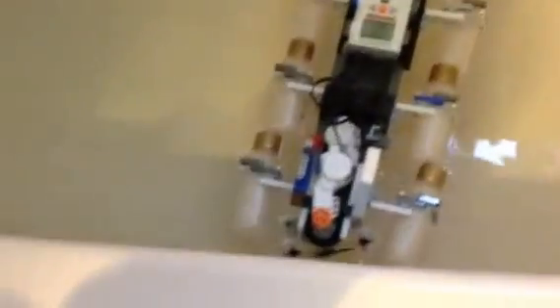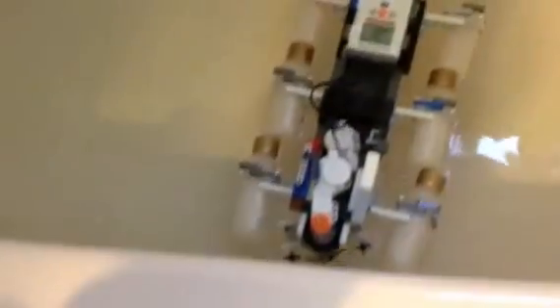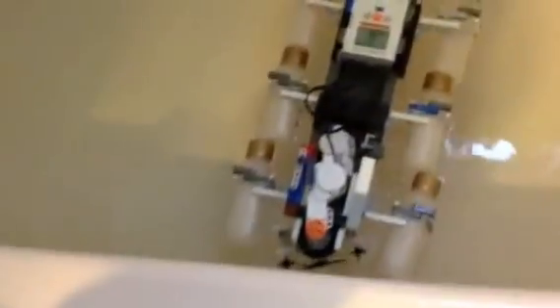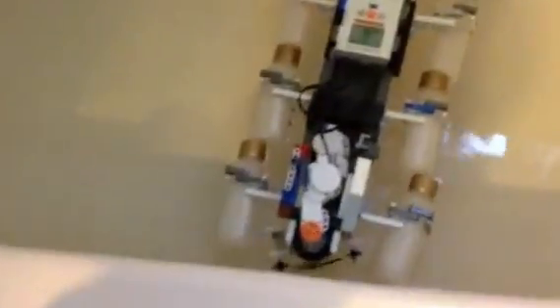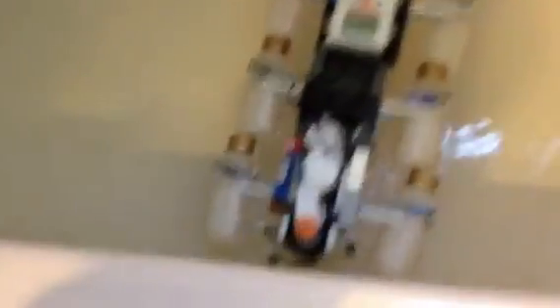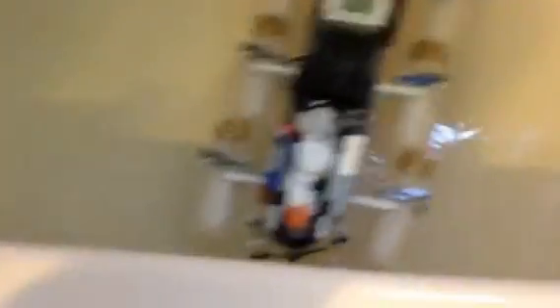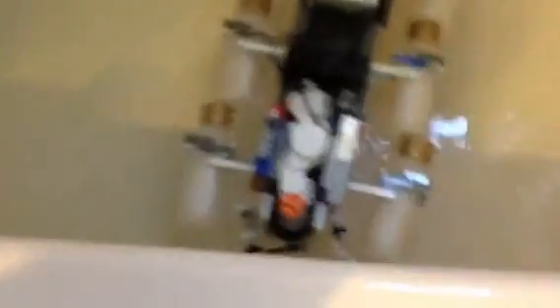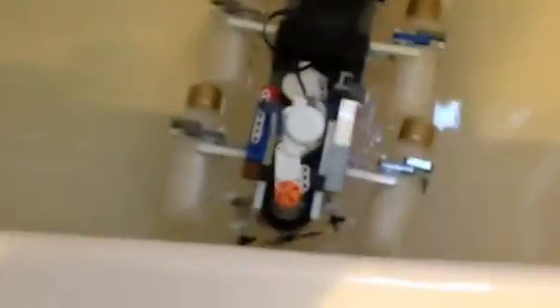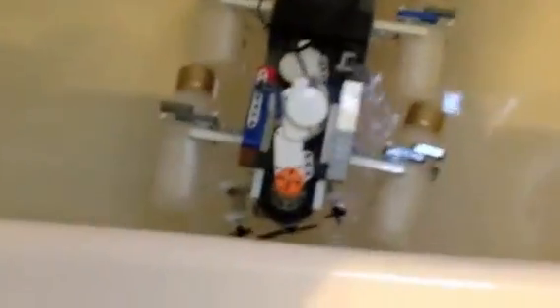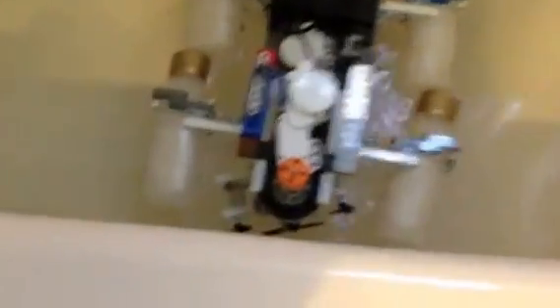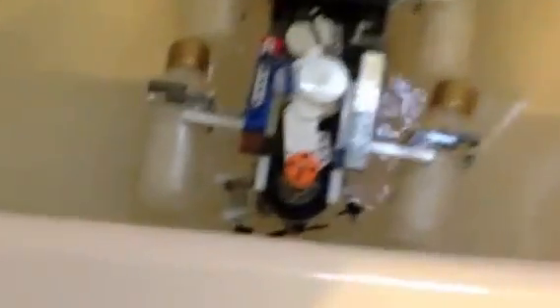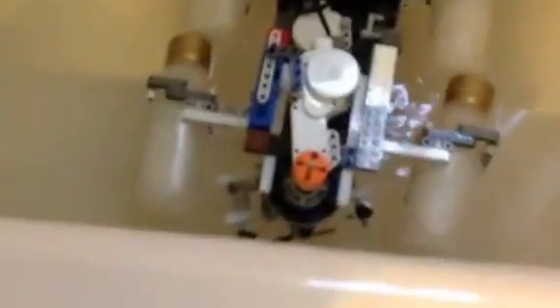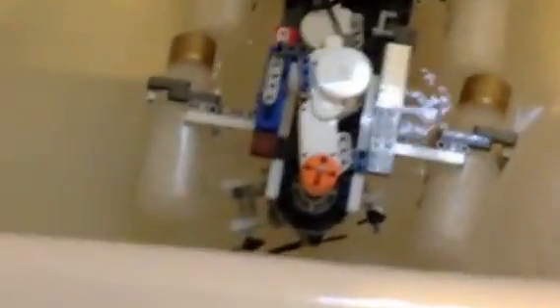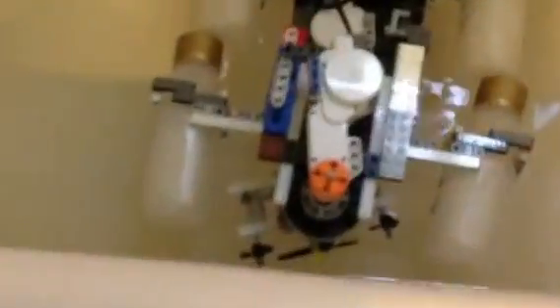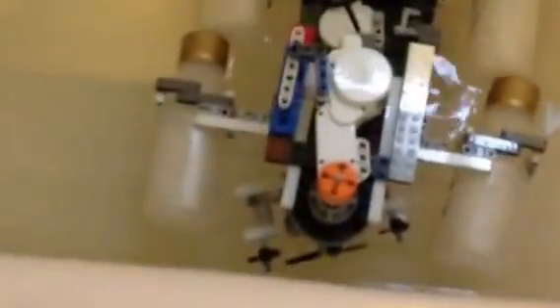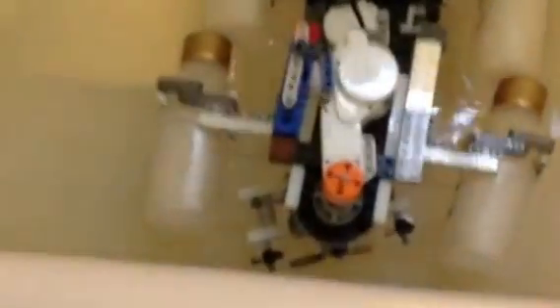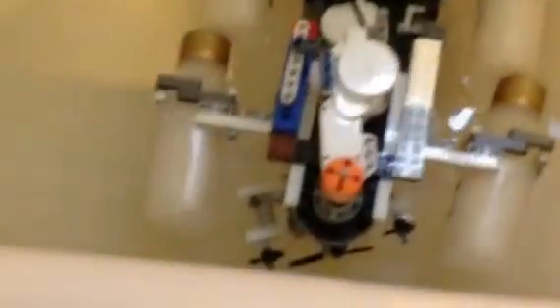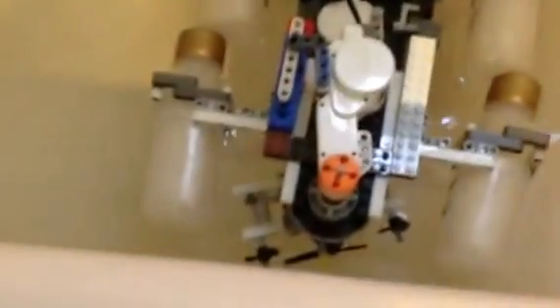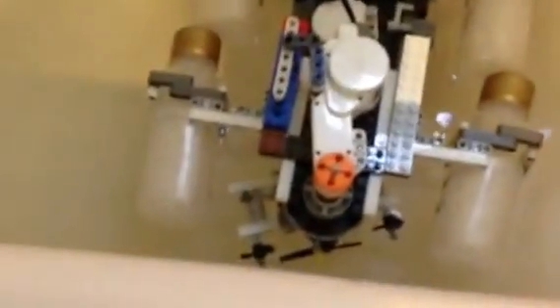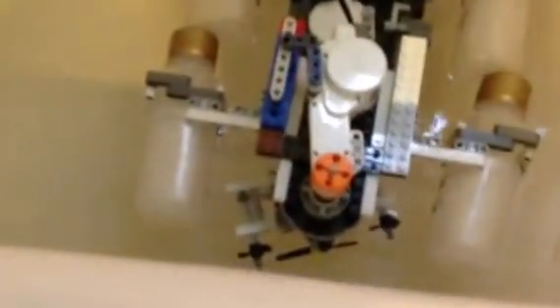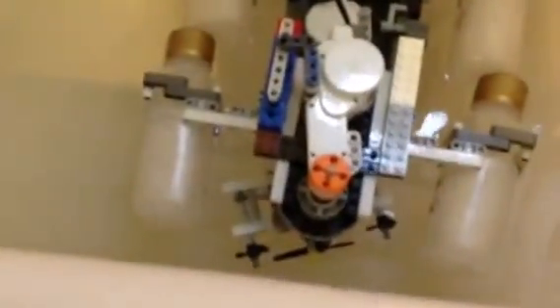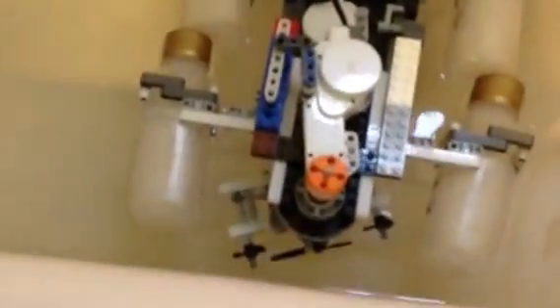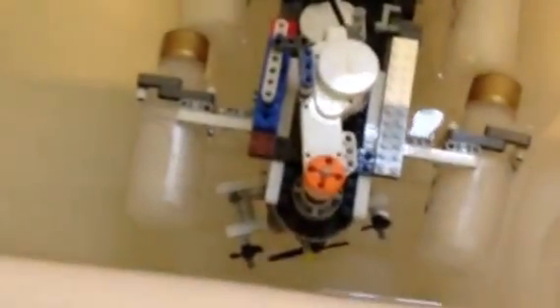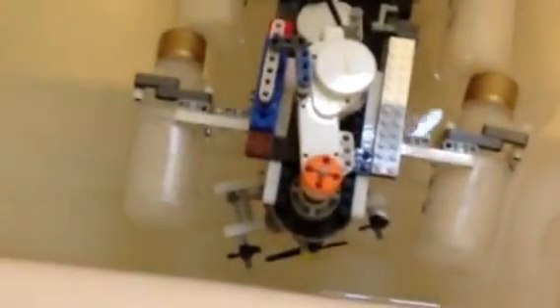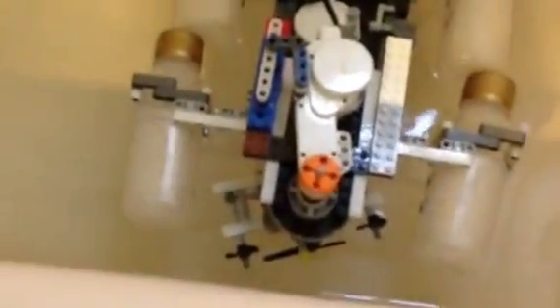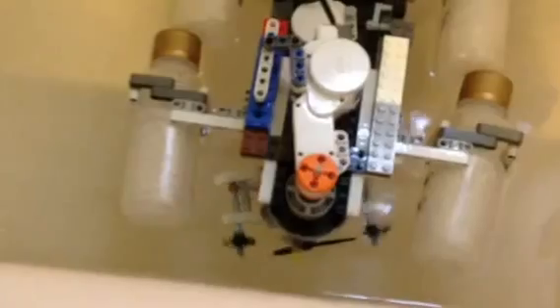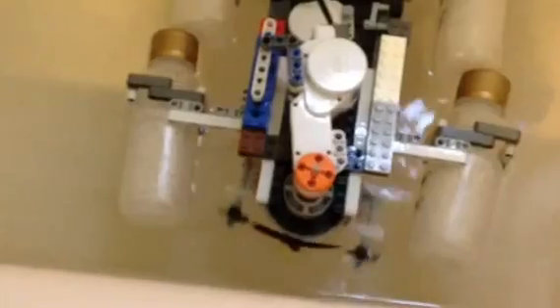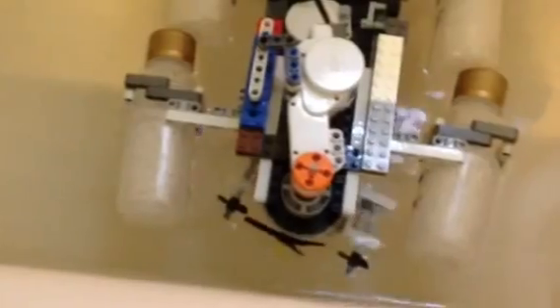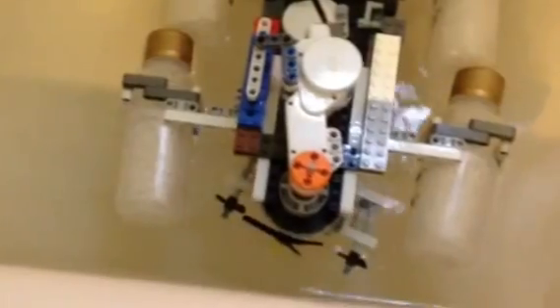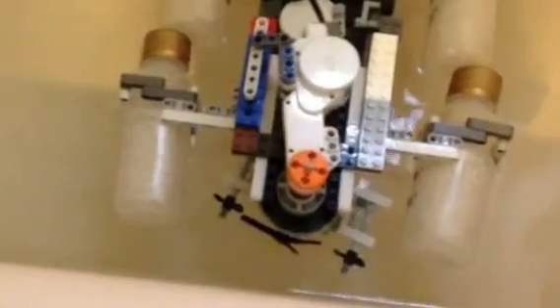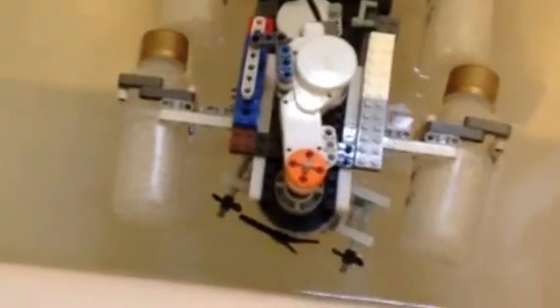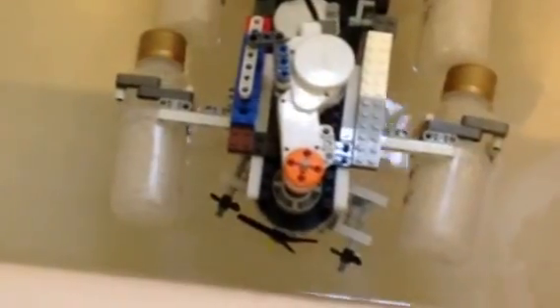Here's a close-up of the motor. And as you can watch, Dalton, you can turn it to make it steer. See?